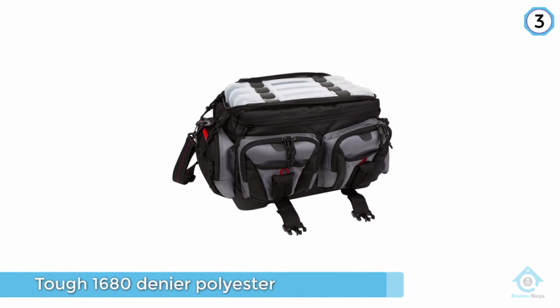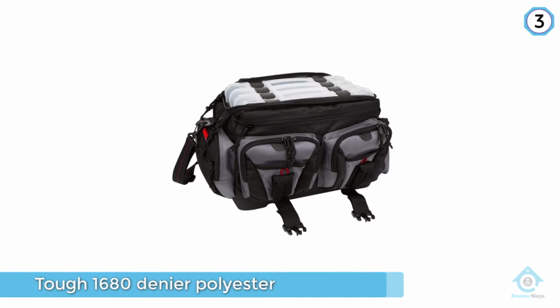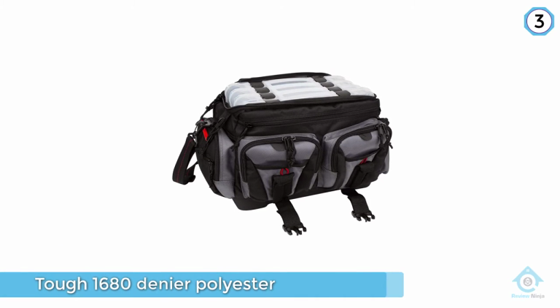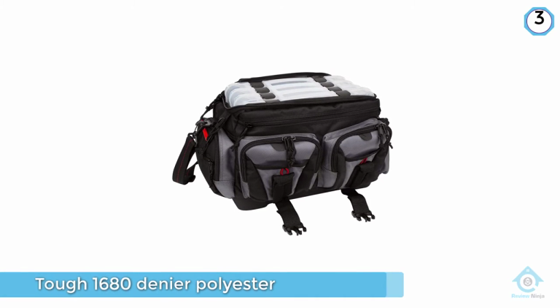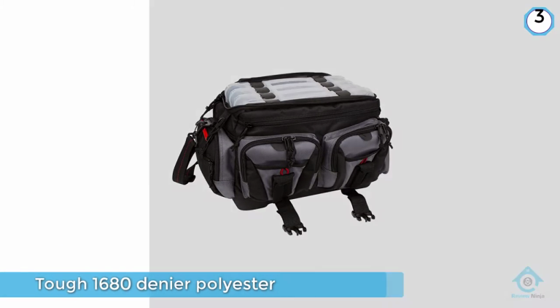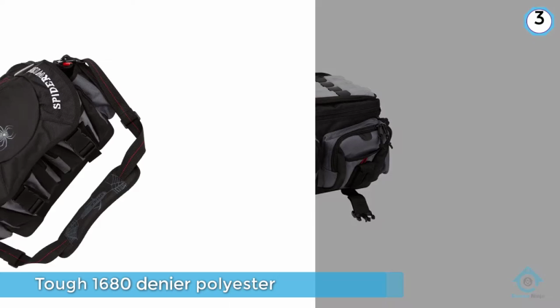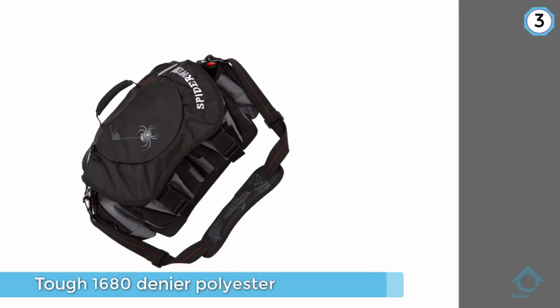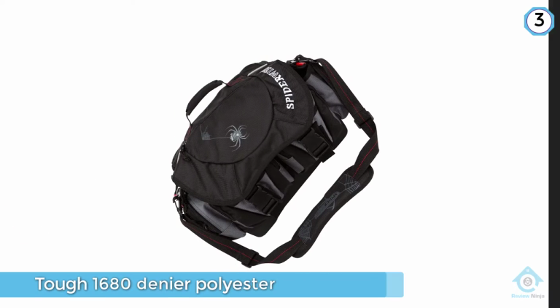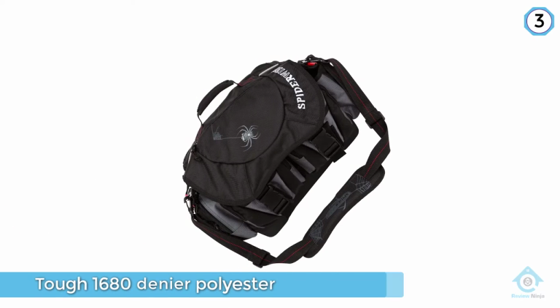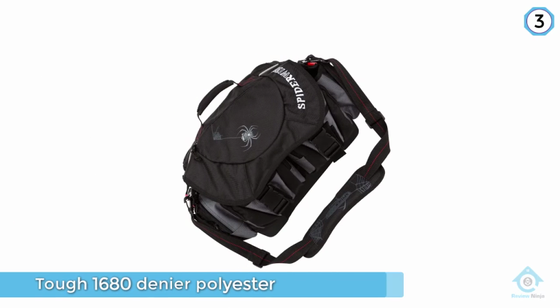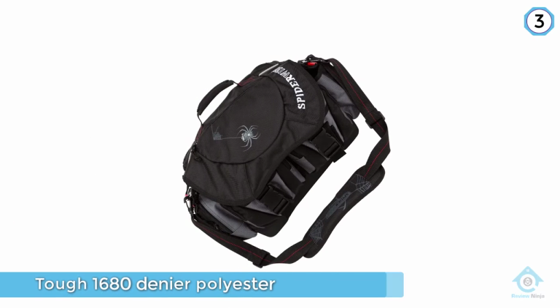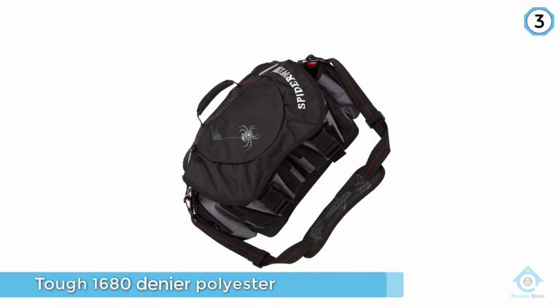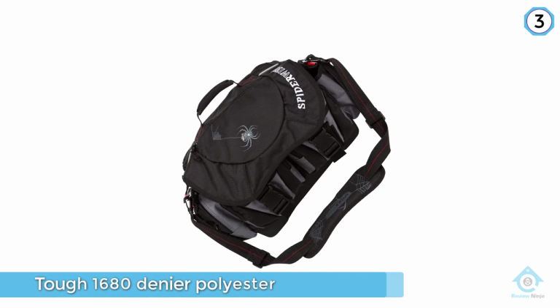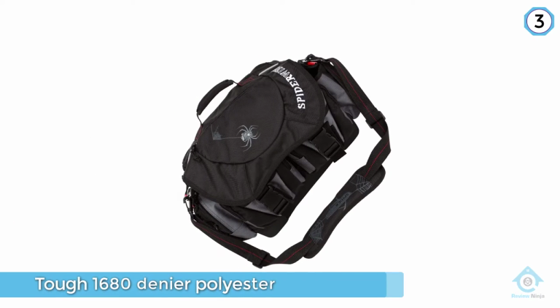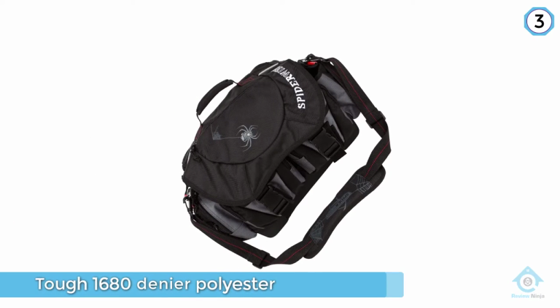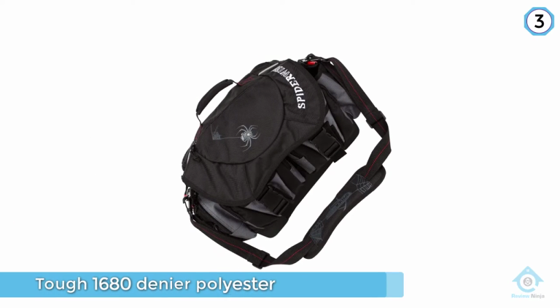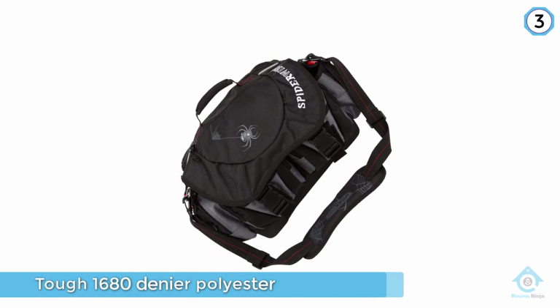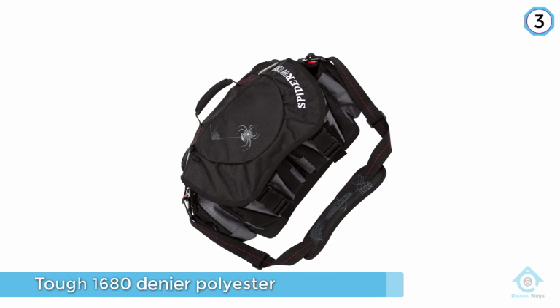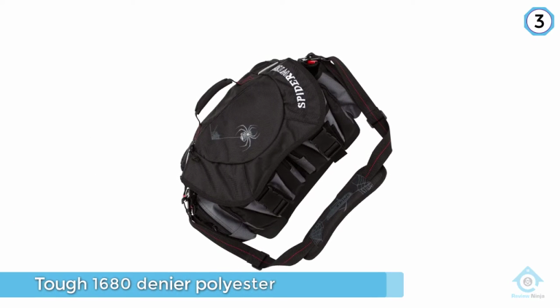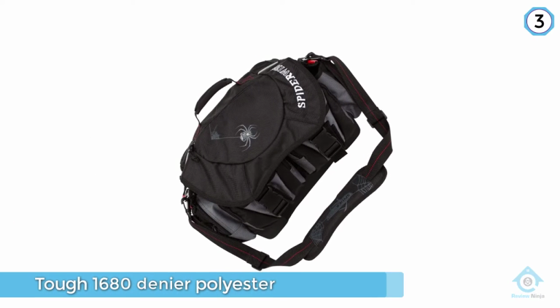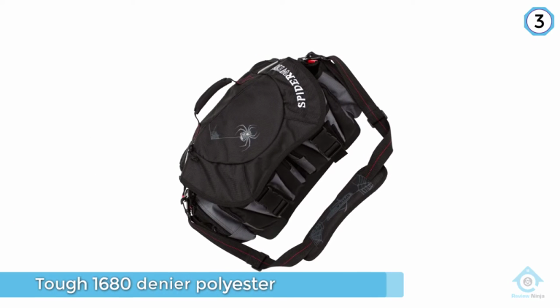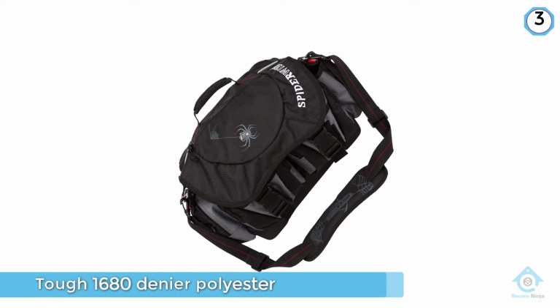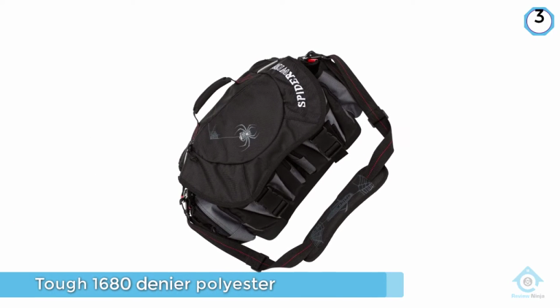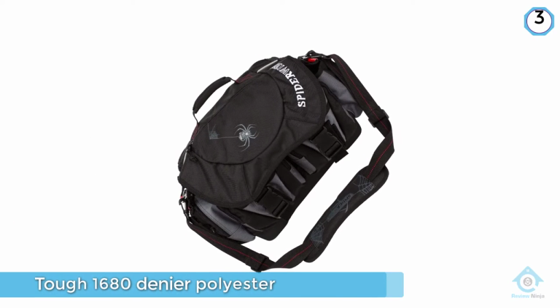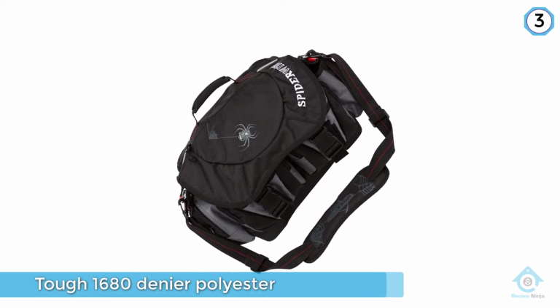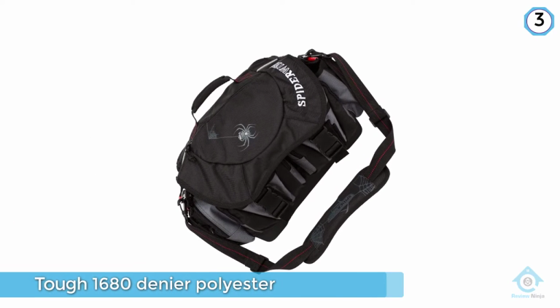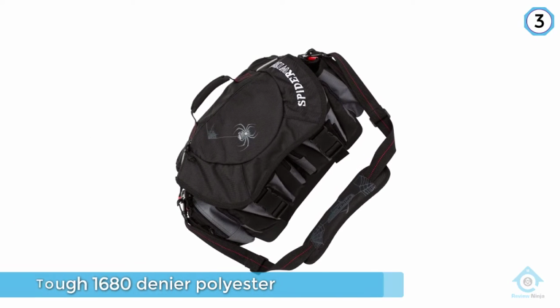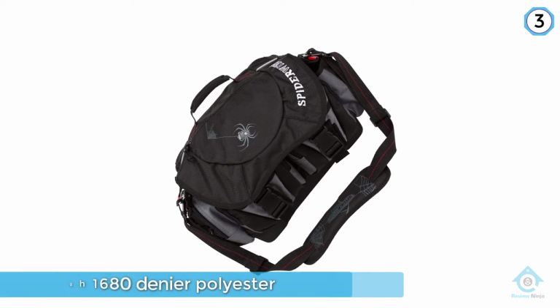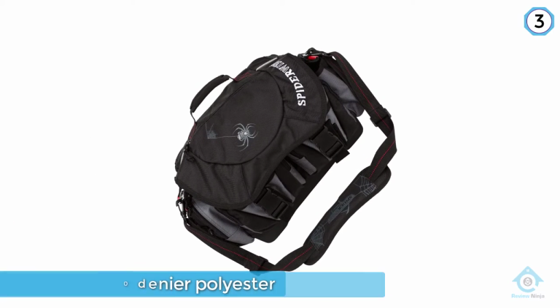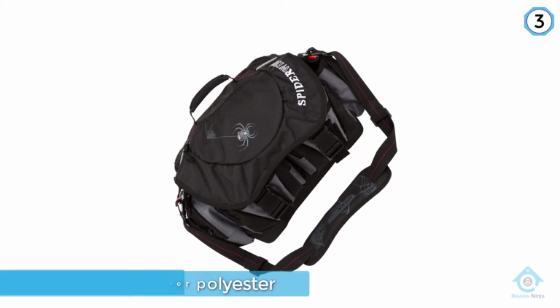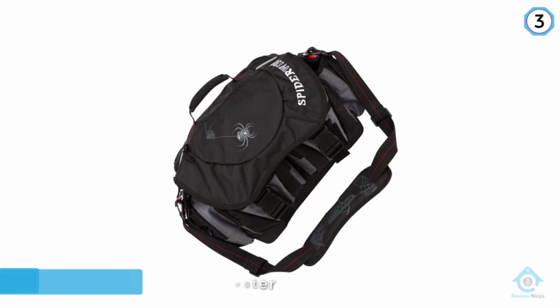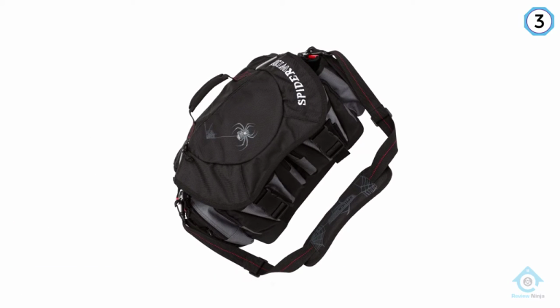One of the best features of the bag is its adjustable dividers that help you organize your tackle box.